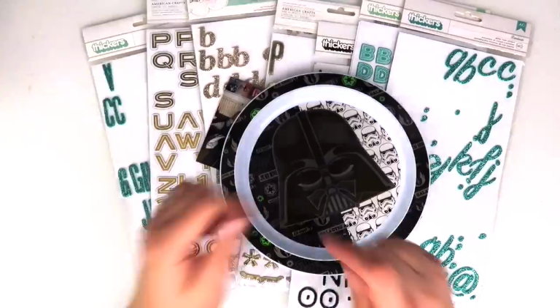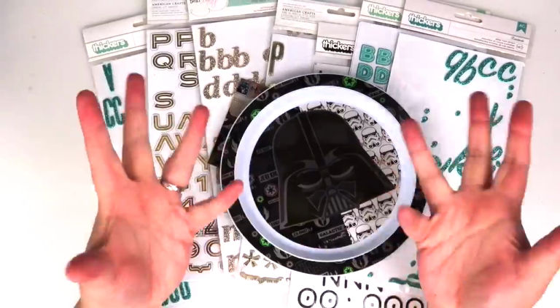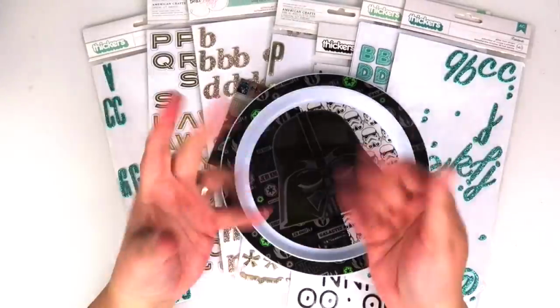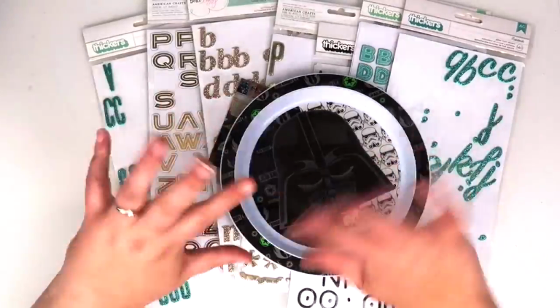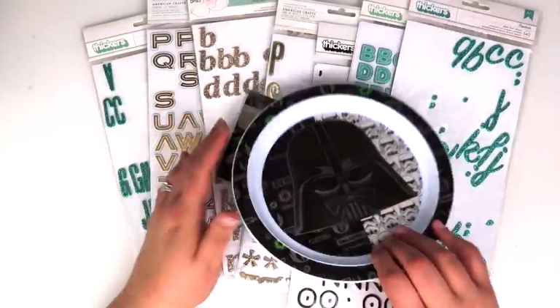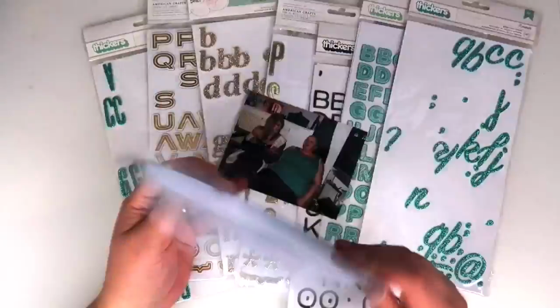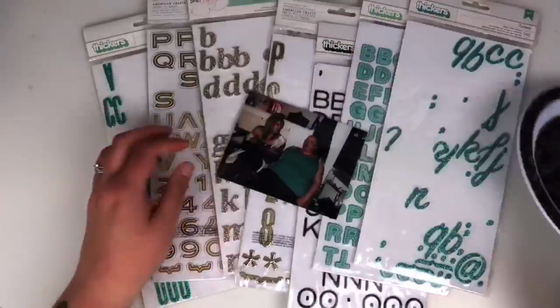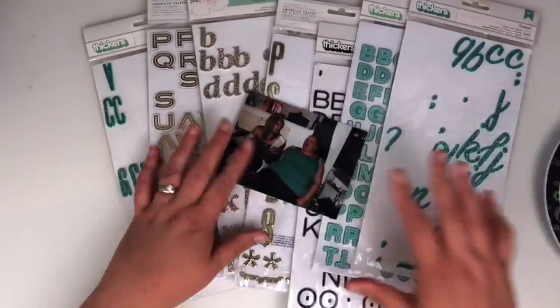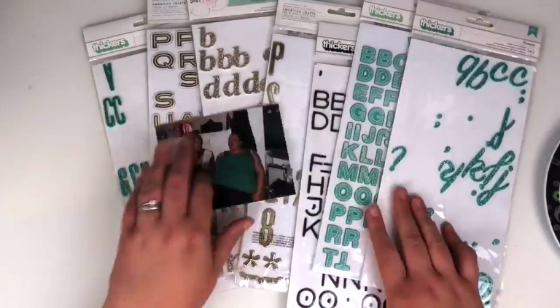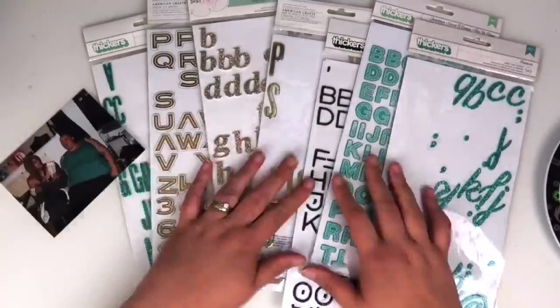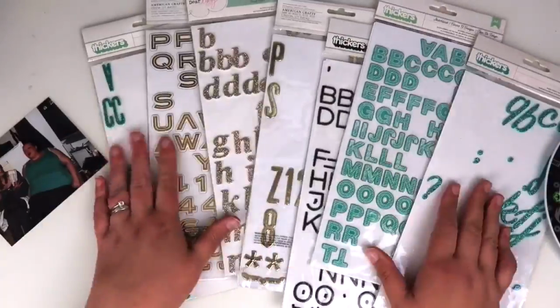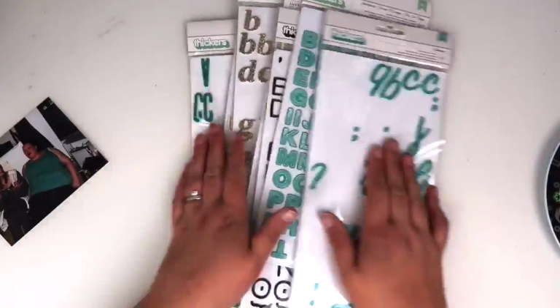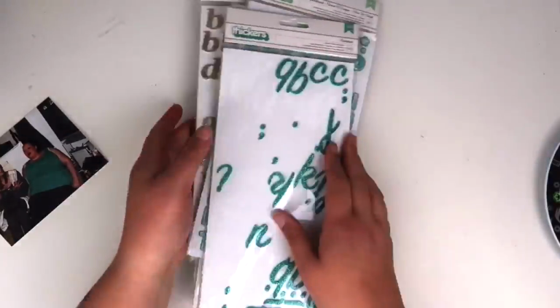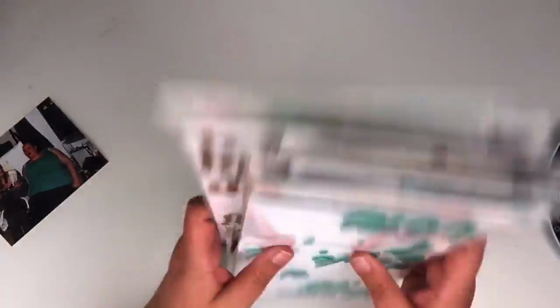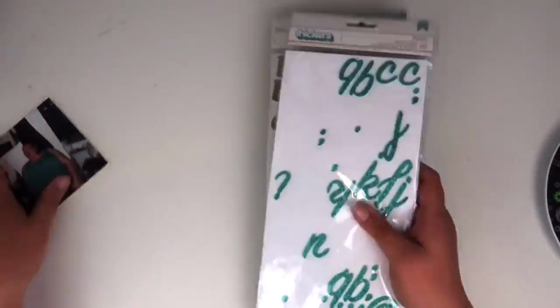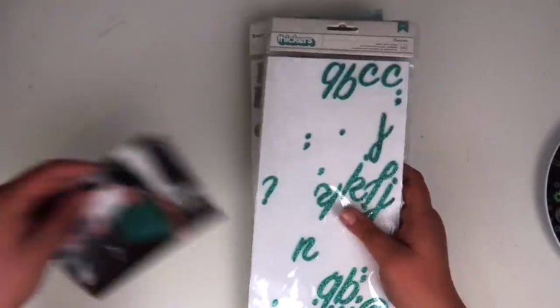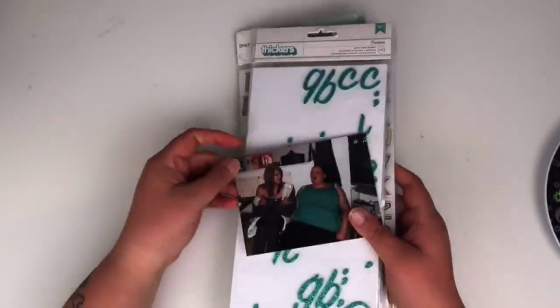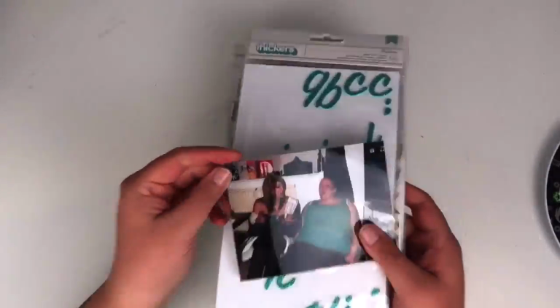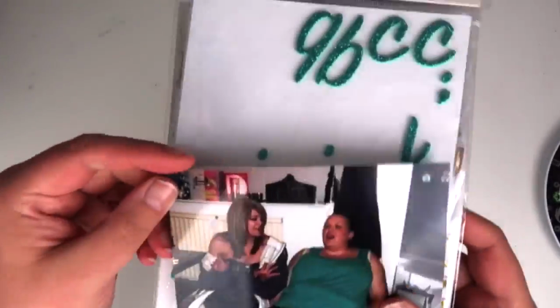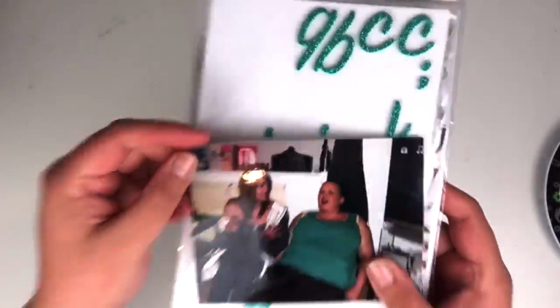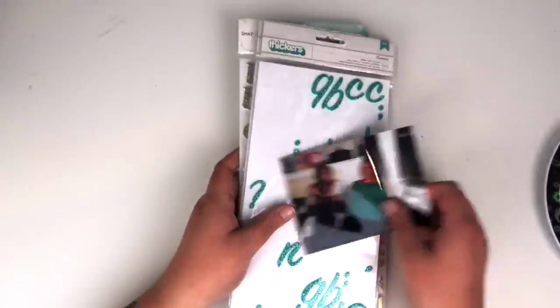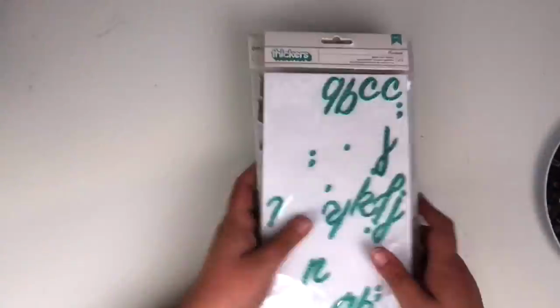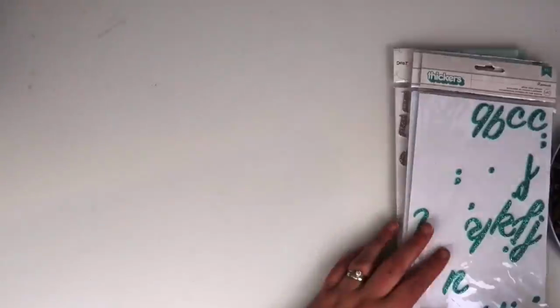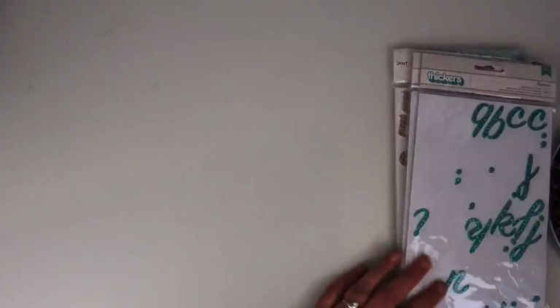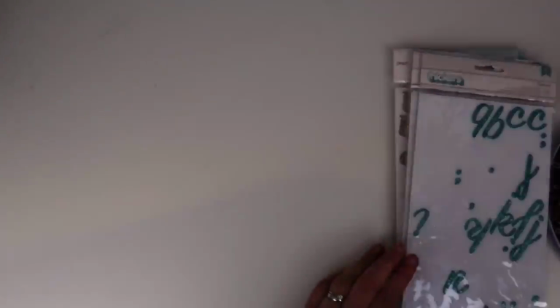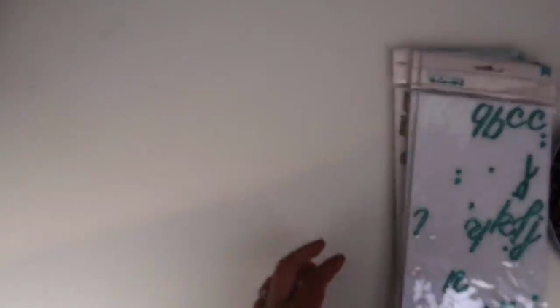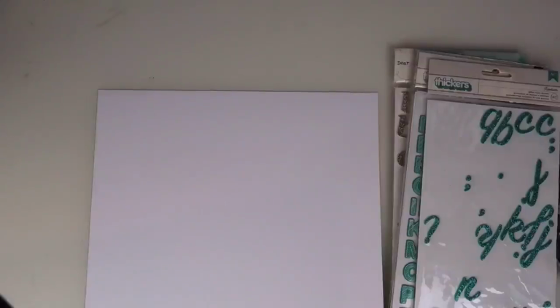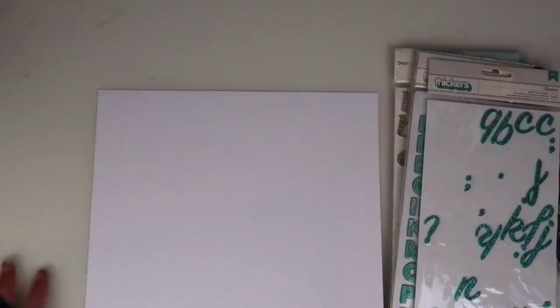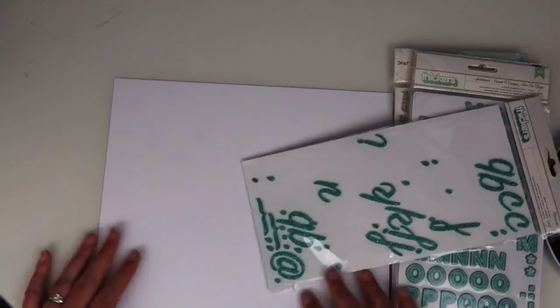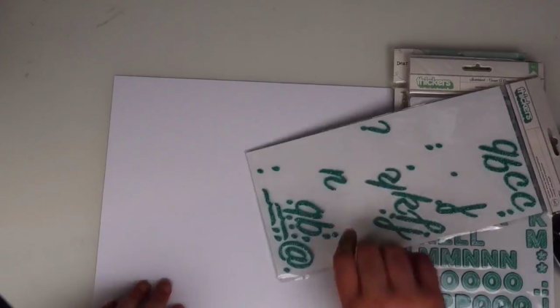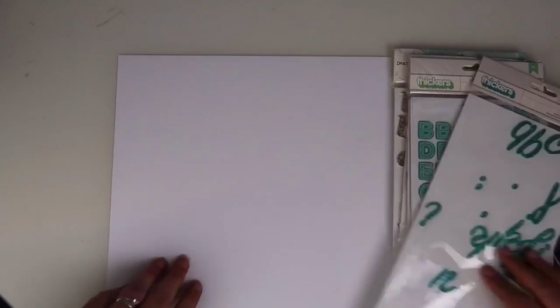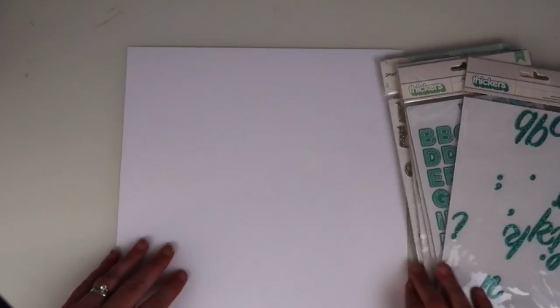Hi friends, it's Clare from Scrappy Nerd UK and welcome to episode 3 of my Alpha Attack series.